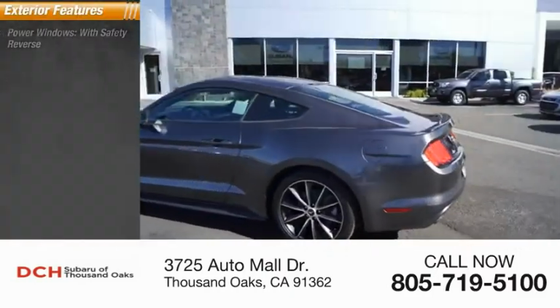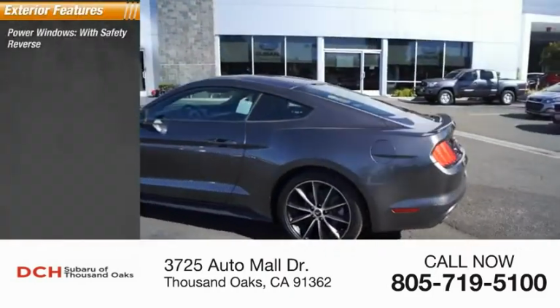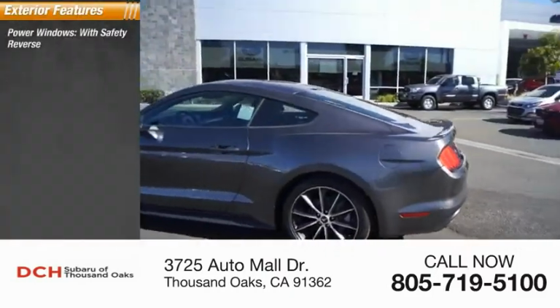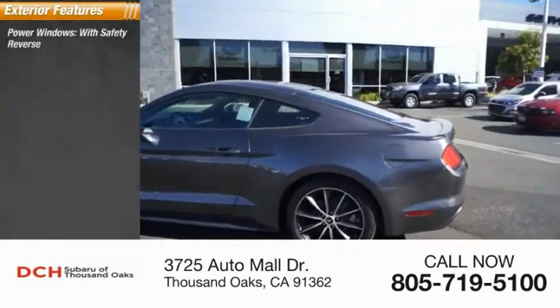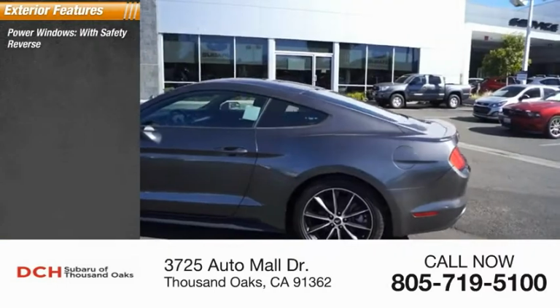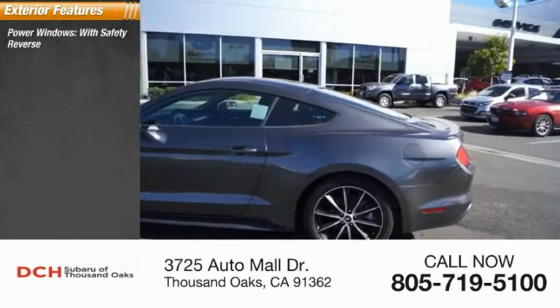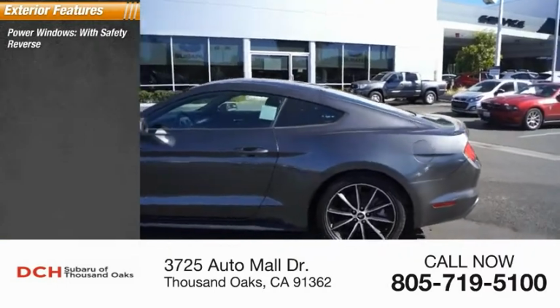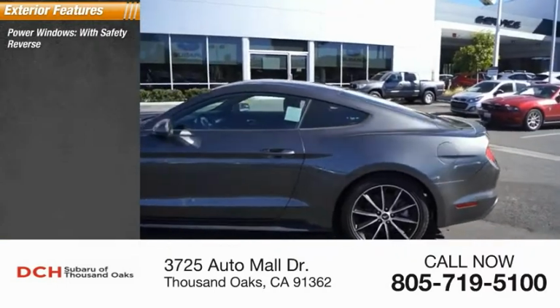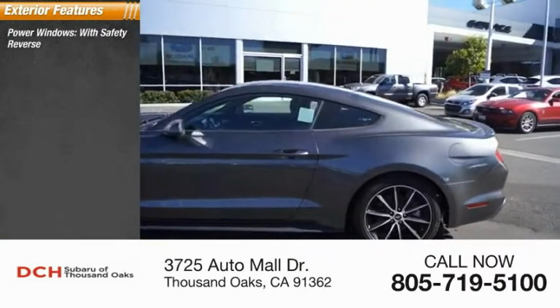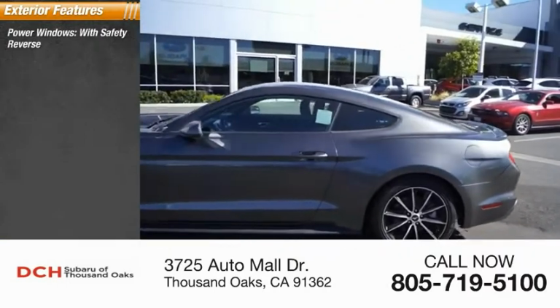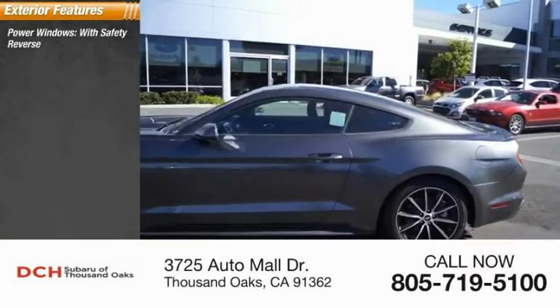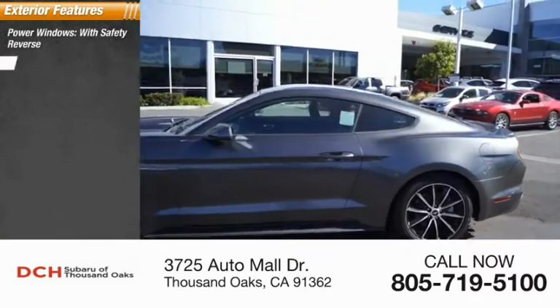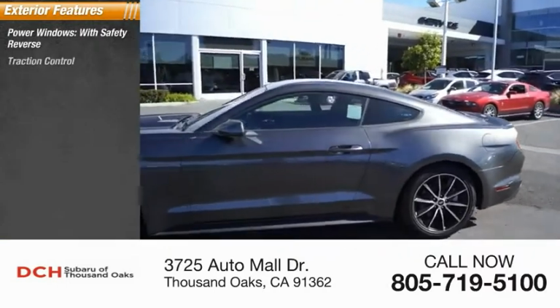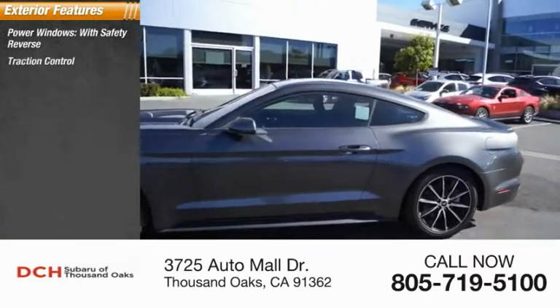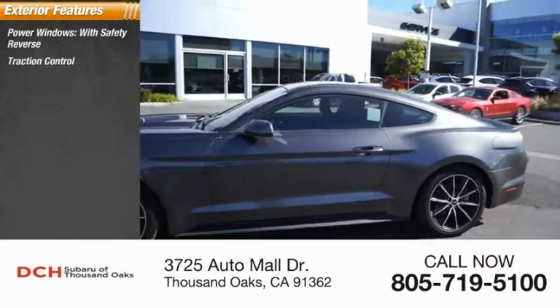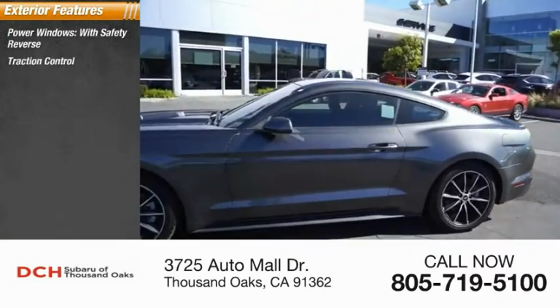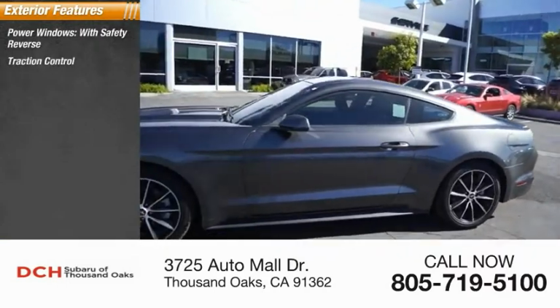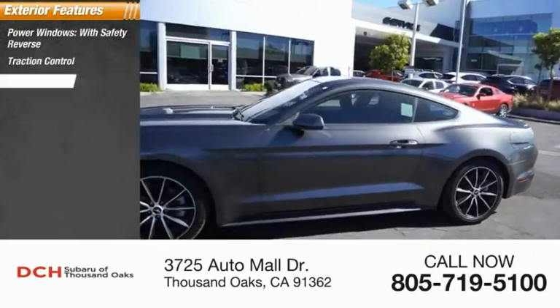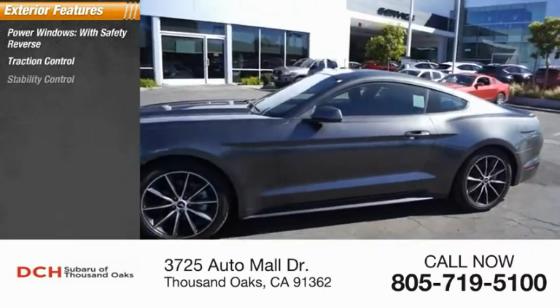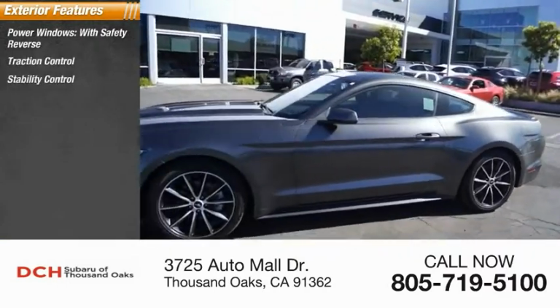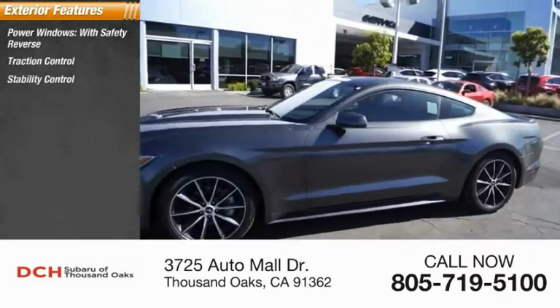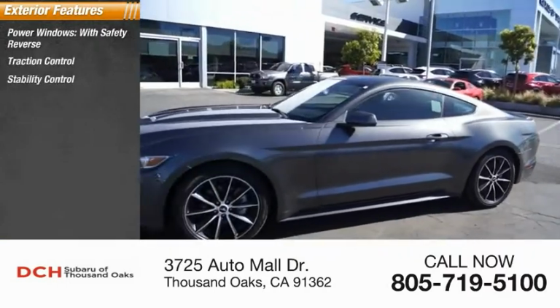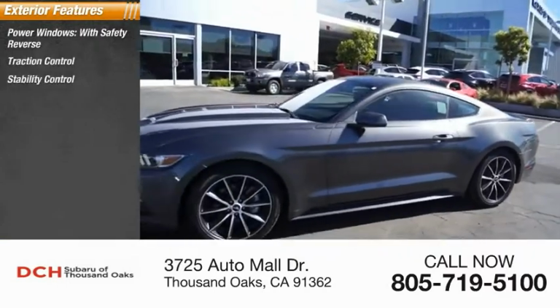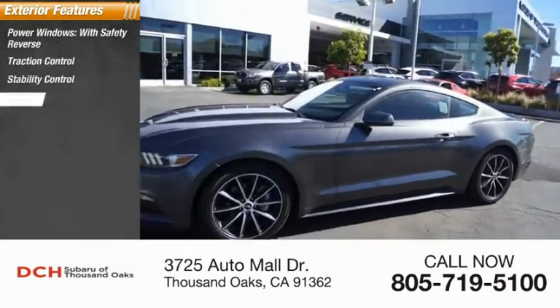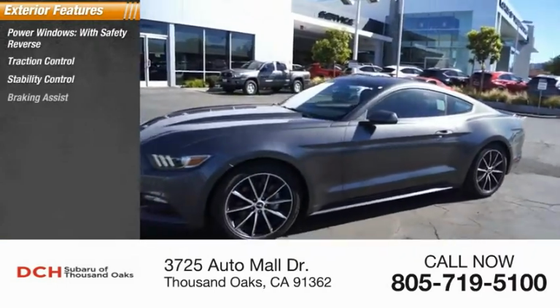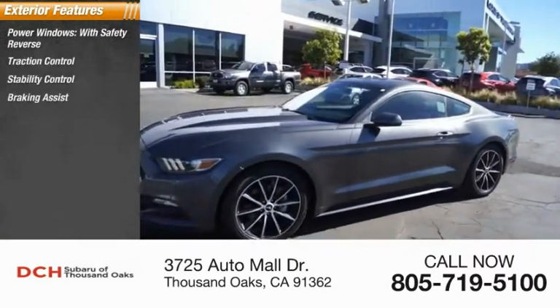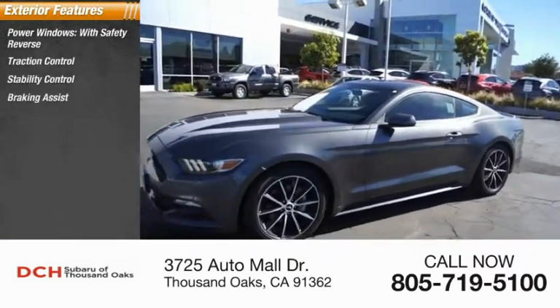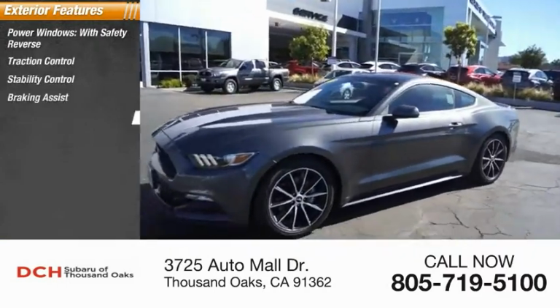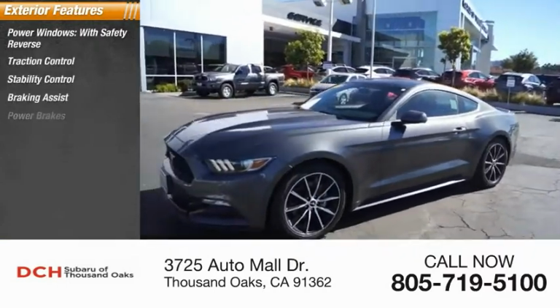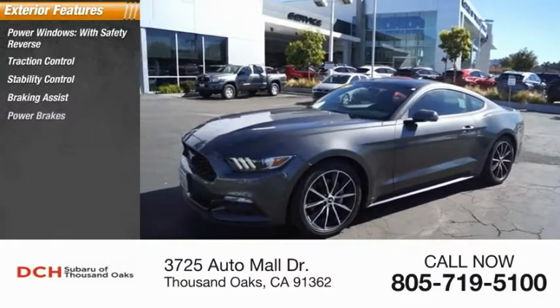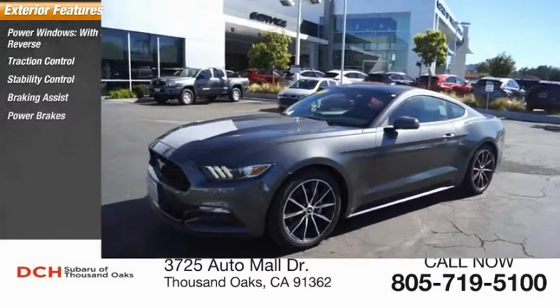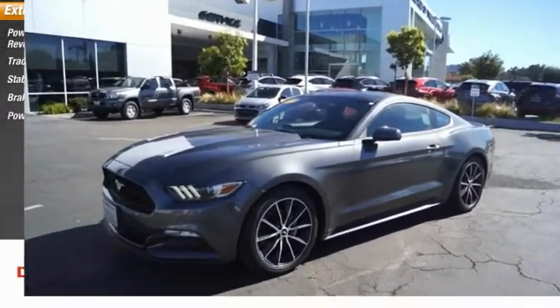Power windows with safety reverse, traction control, stability control, braking assist, power brakes.